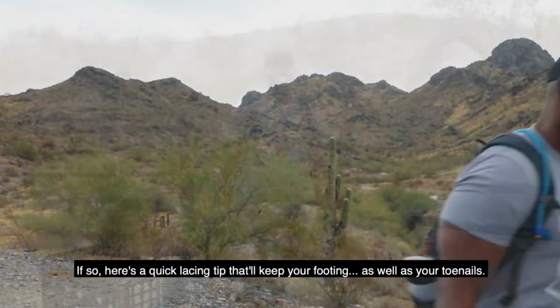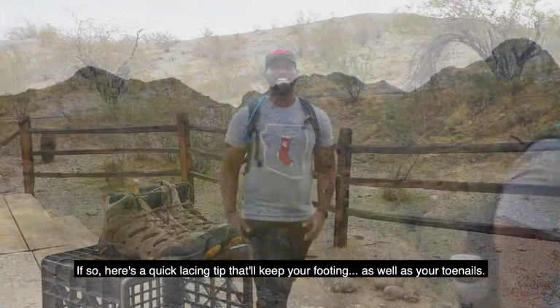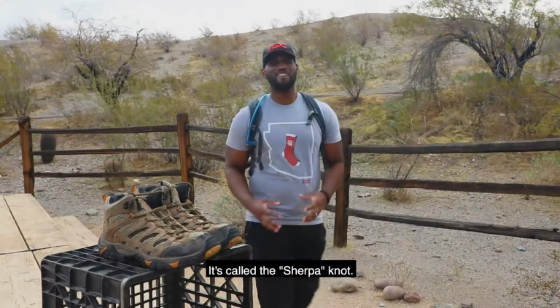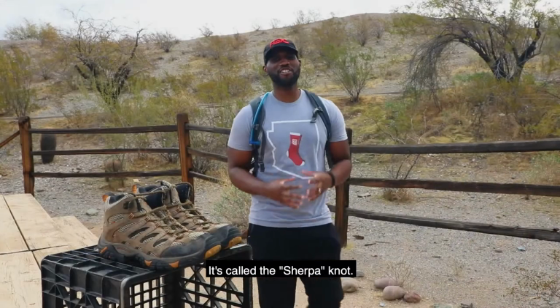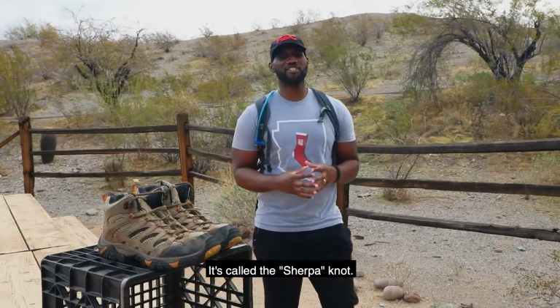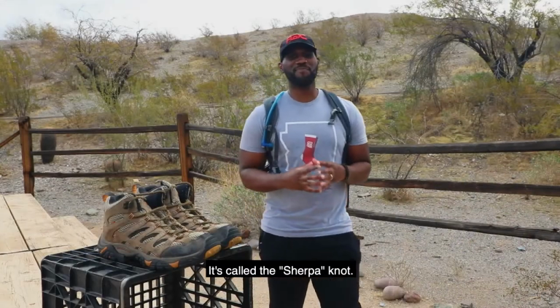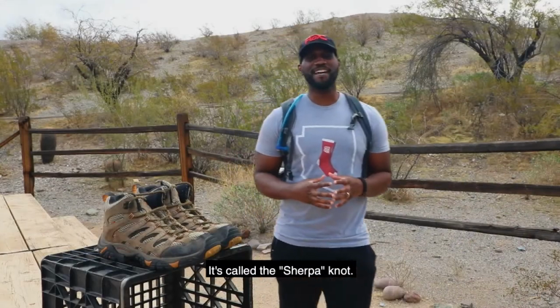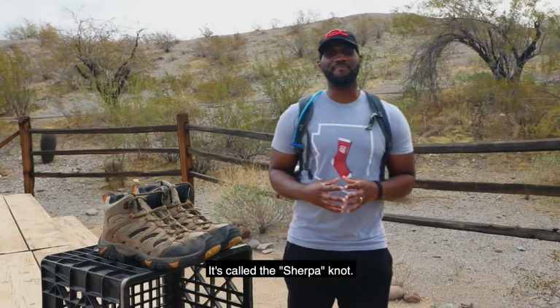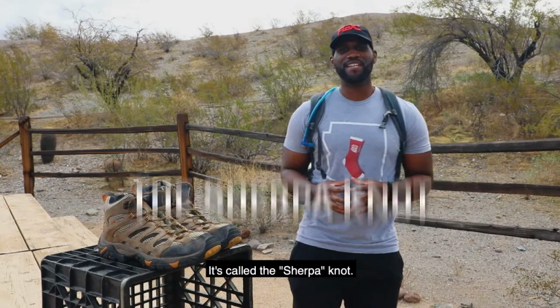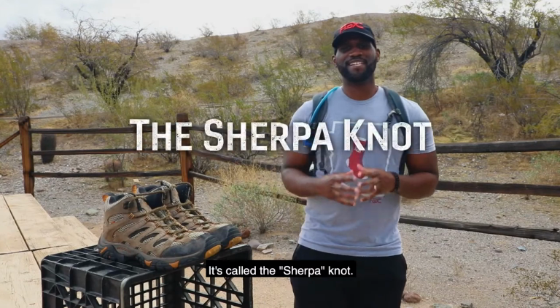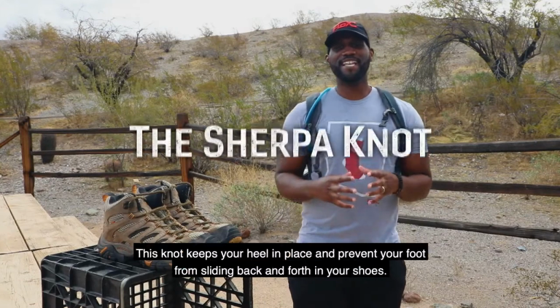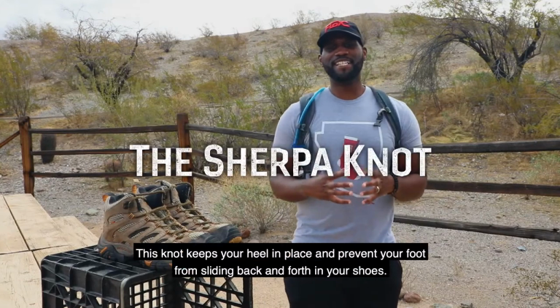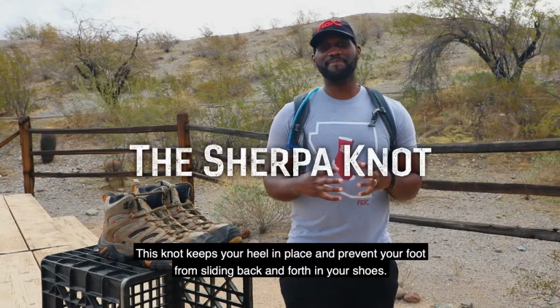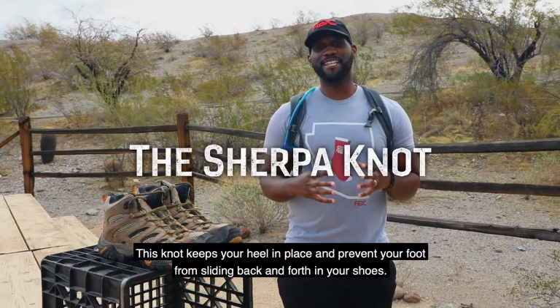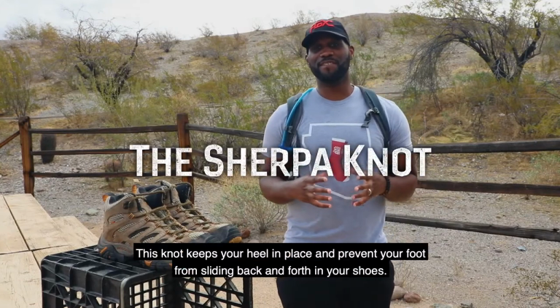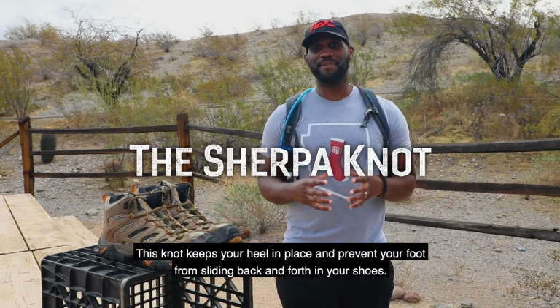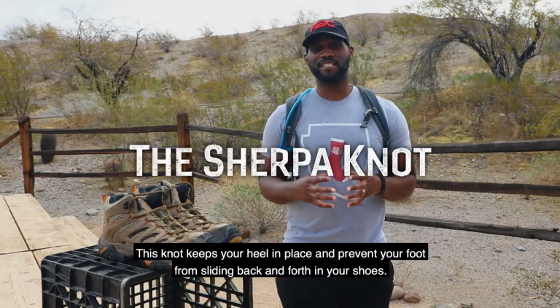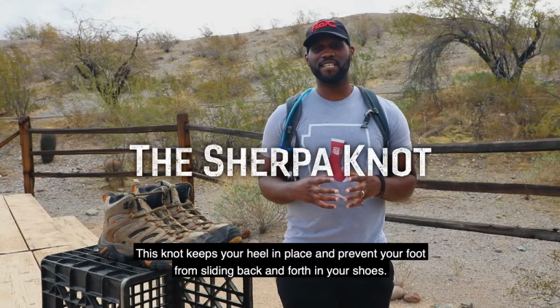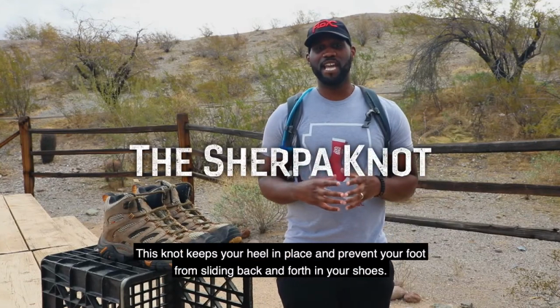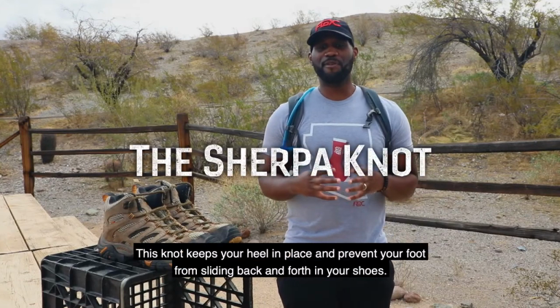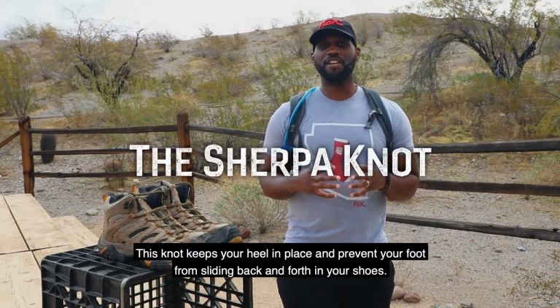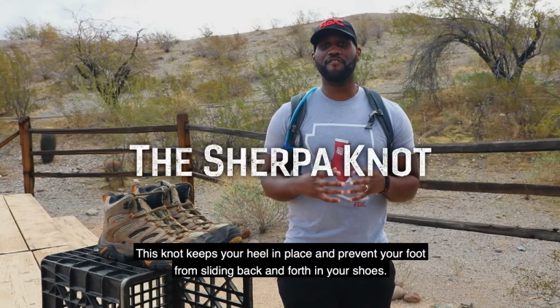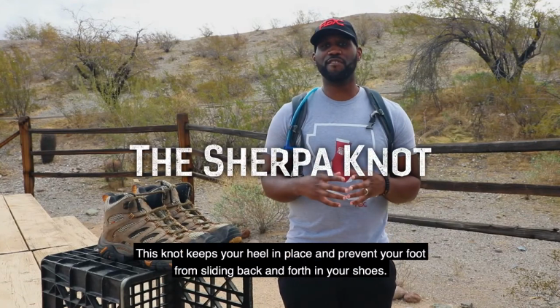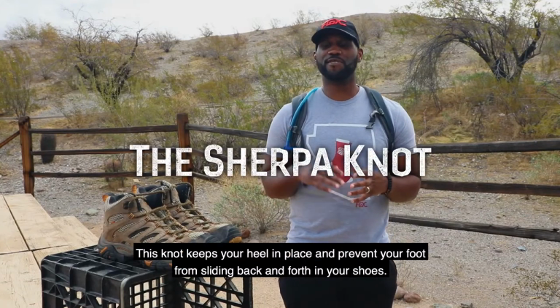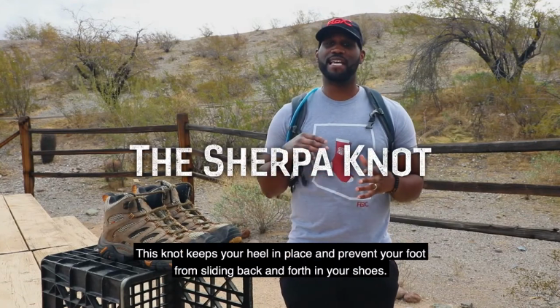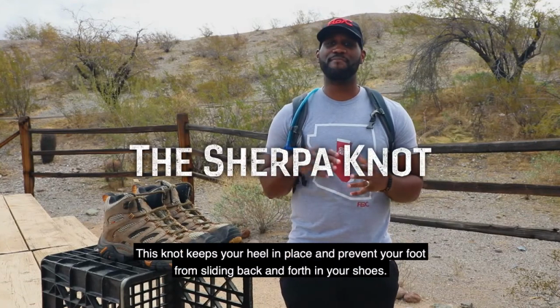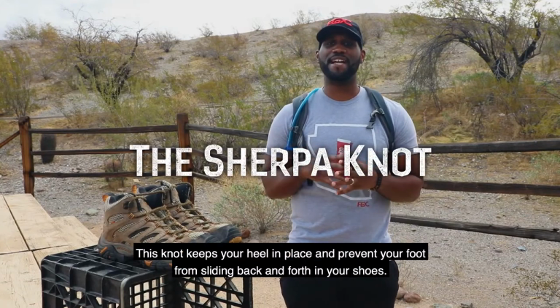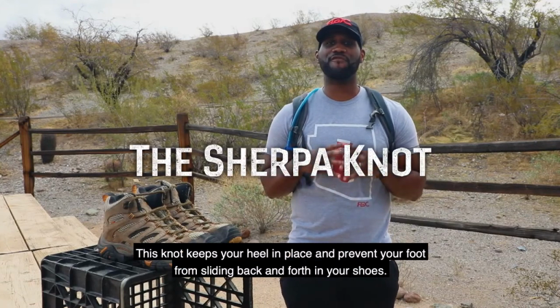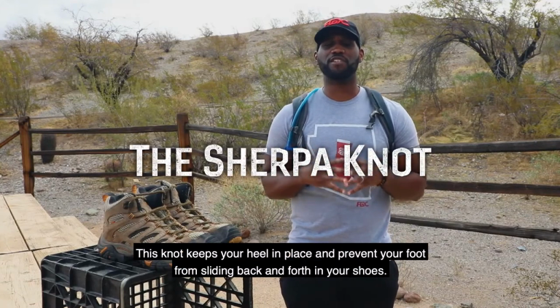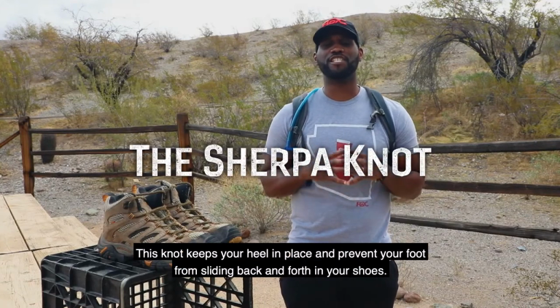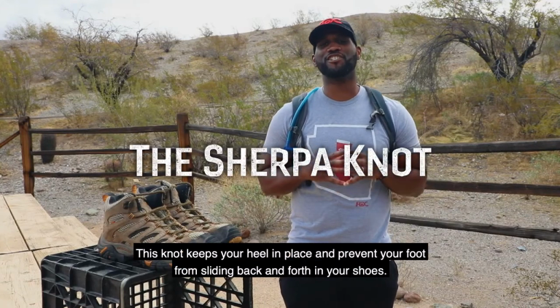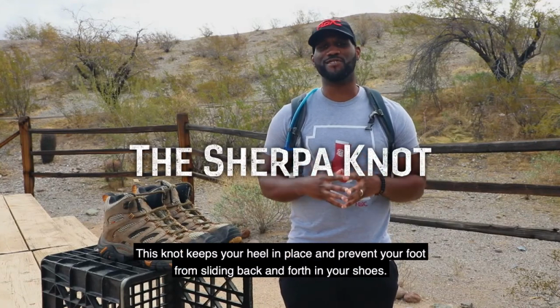It's called a Sherpa Knot. It does keep your heel in place and prevent your foot from sliding back and forth in your shoes.